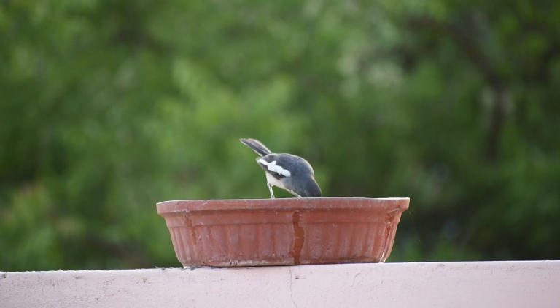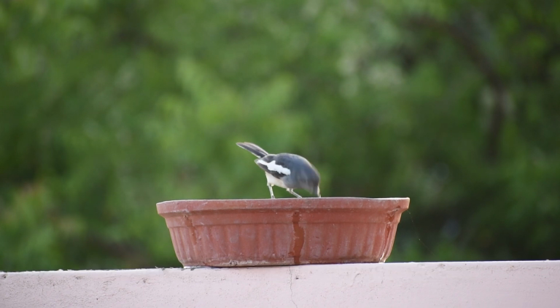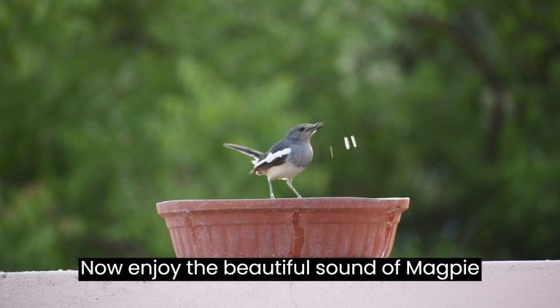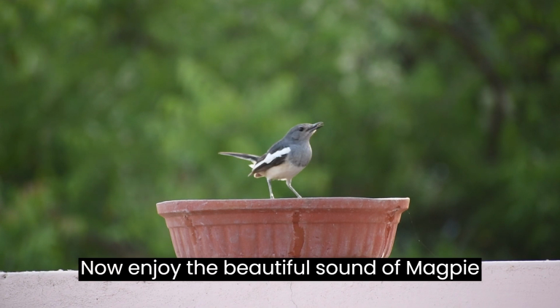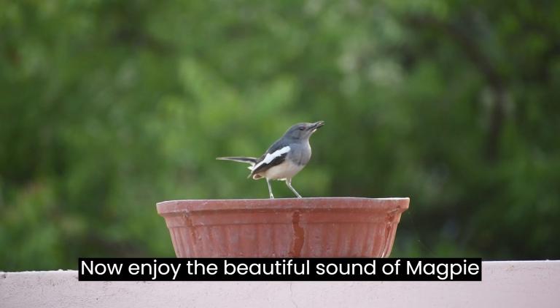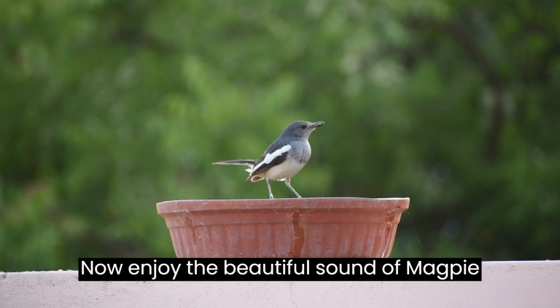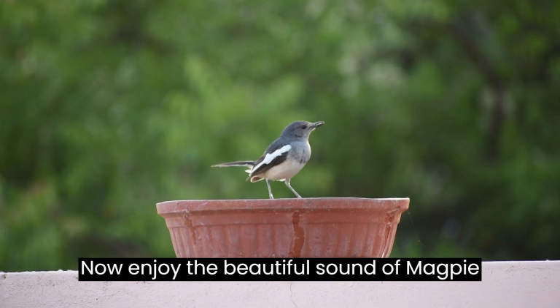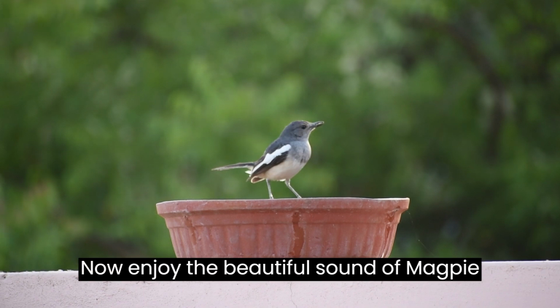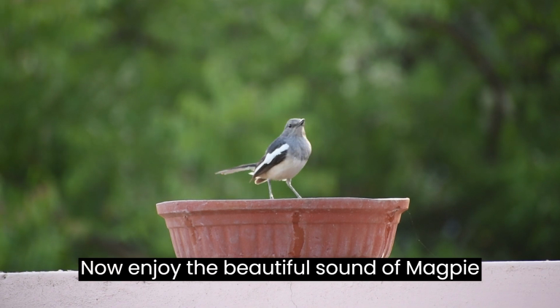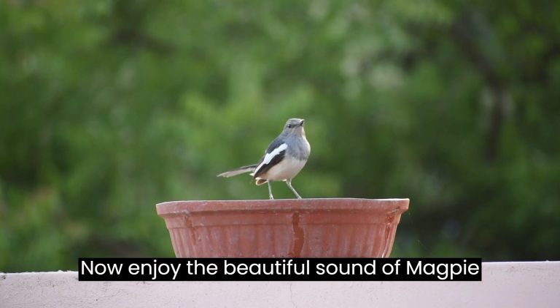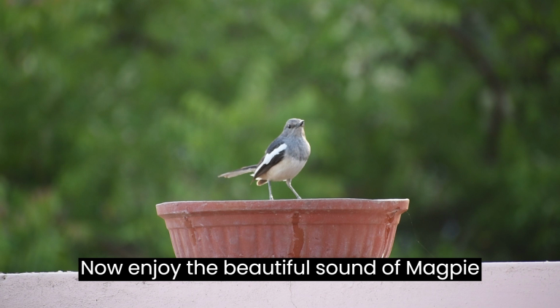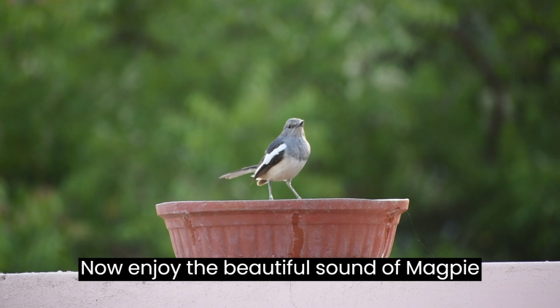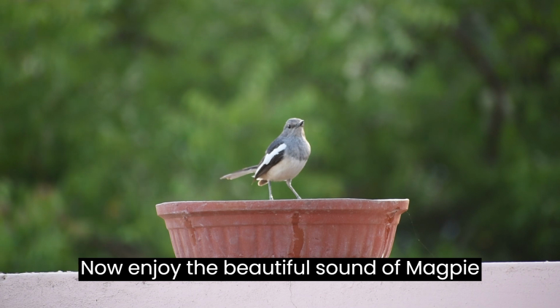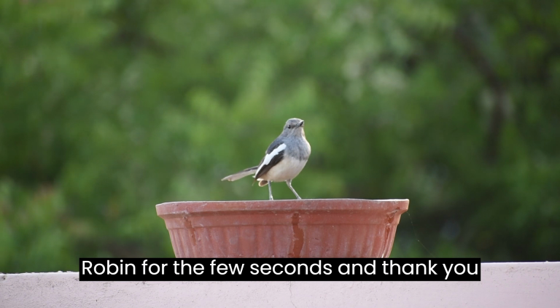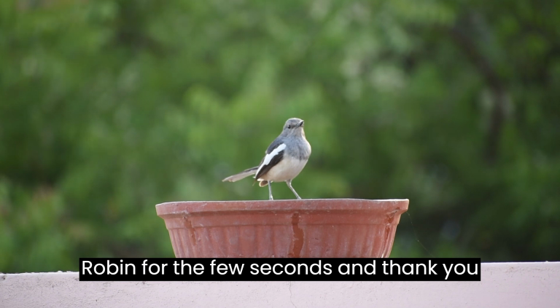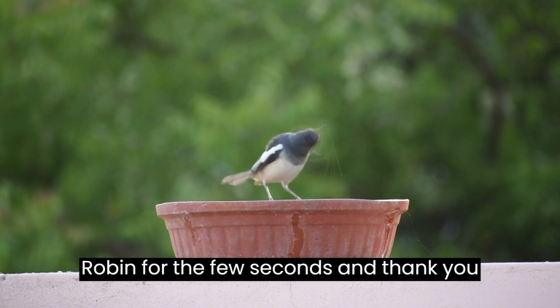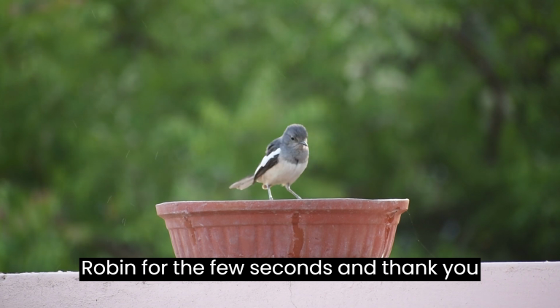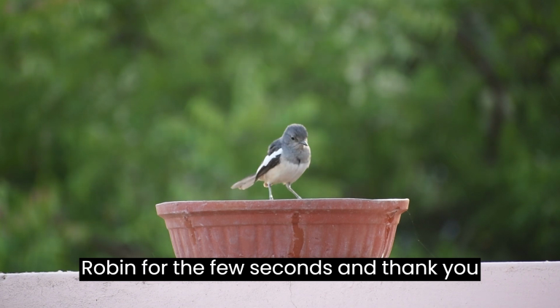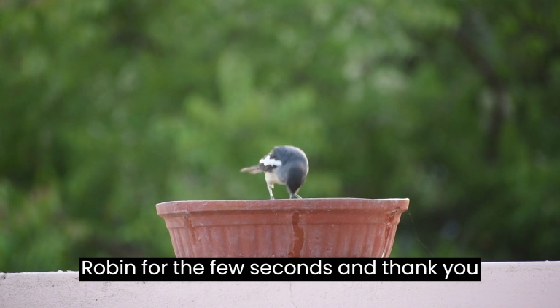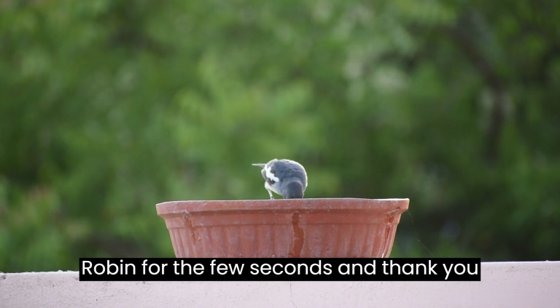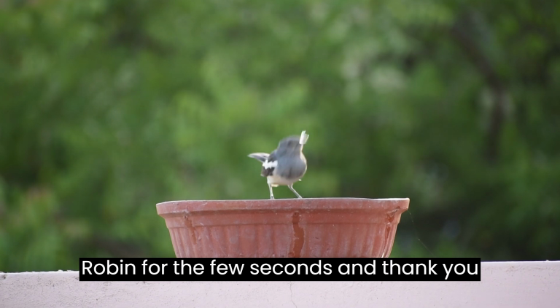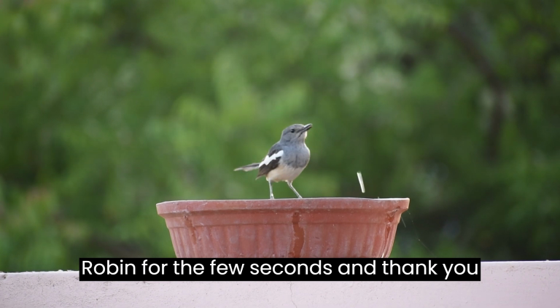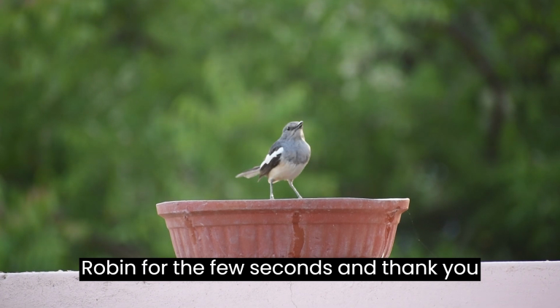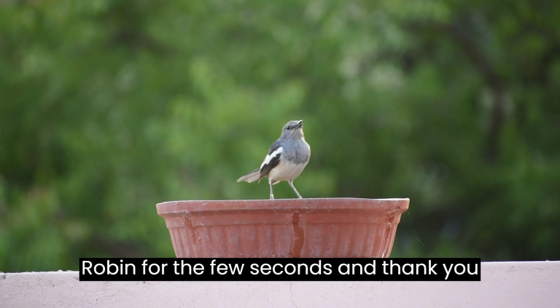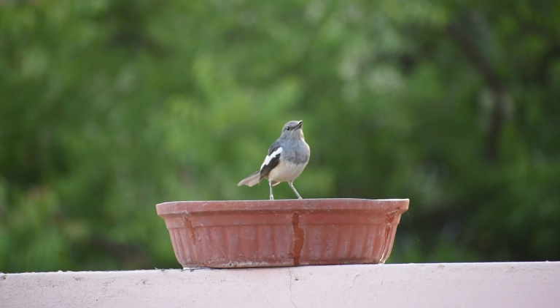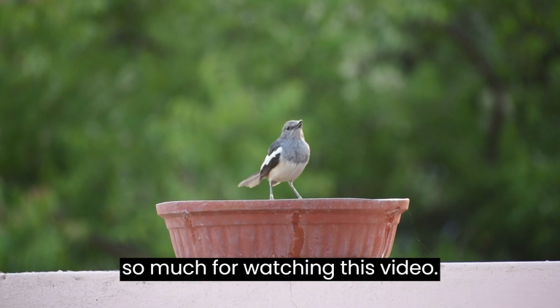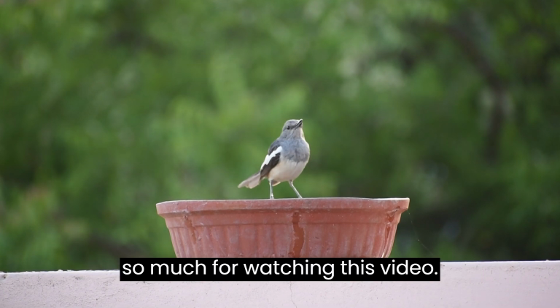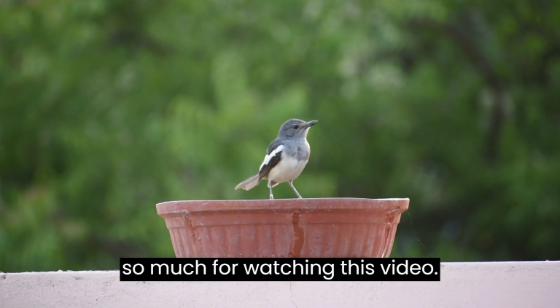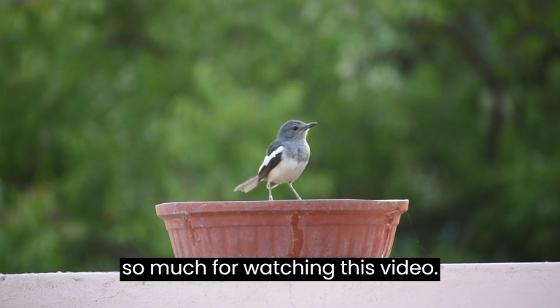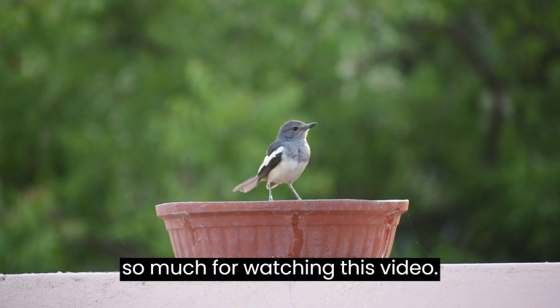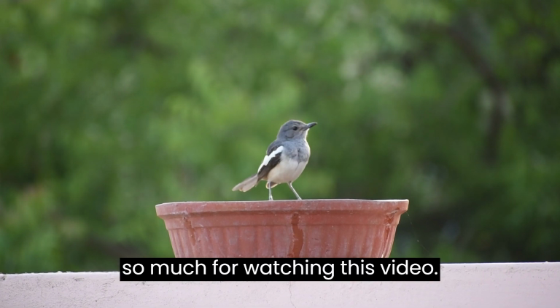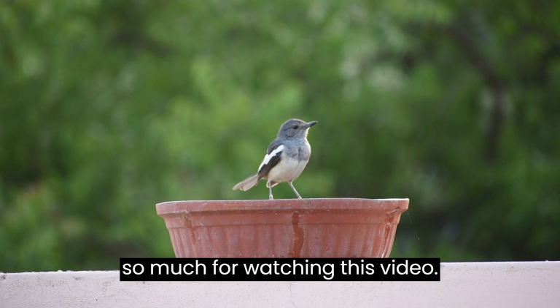Now enjoy the beautiful sound of the magpie robin for a few seconds, and thank you so much for watching this video.